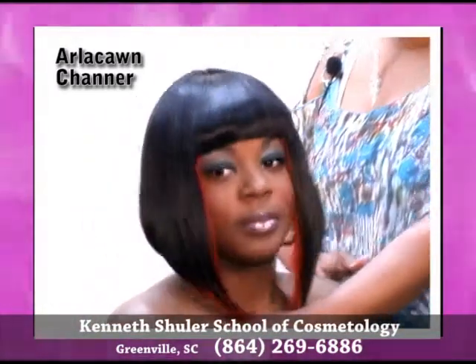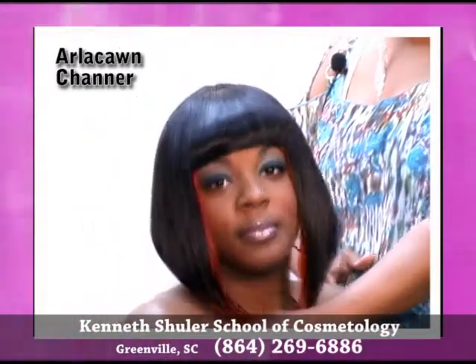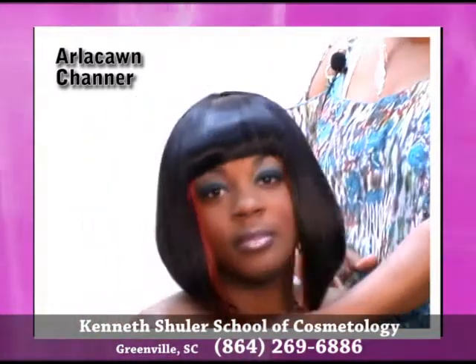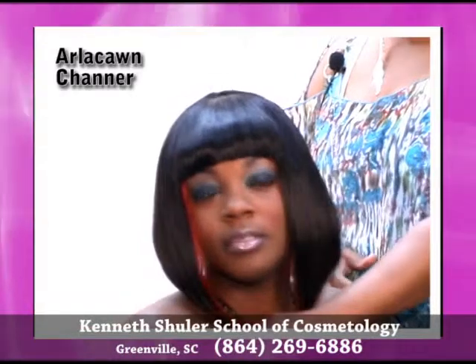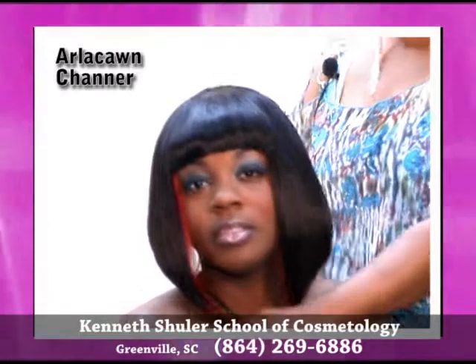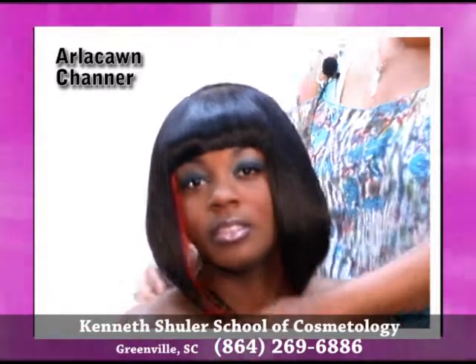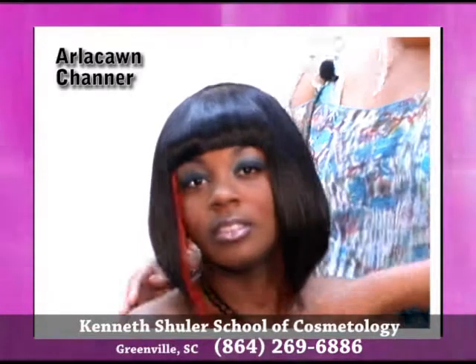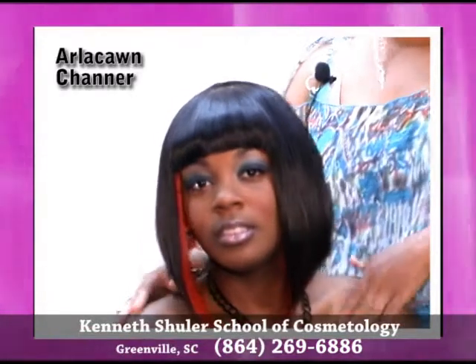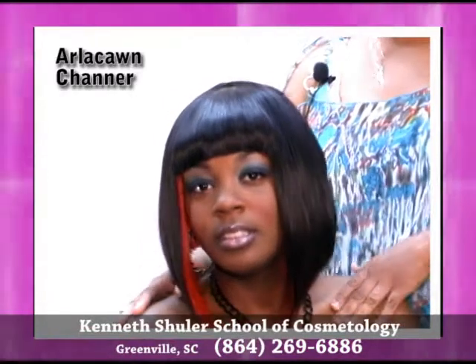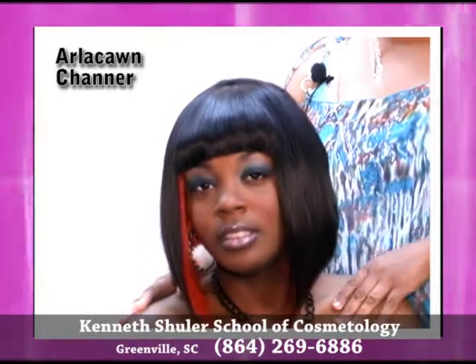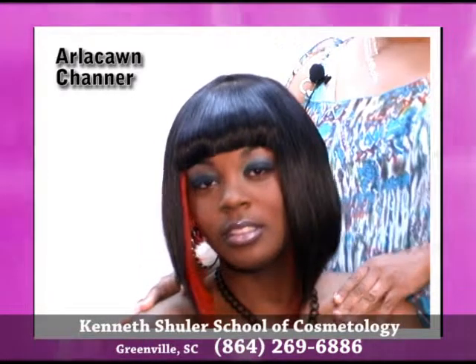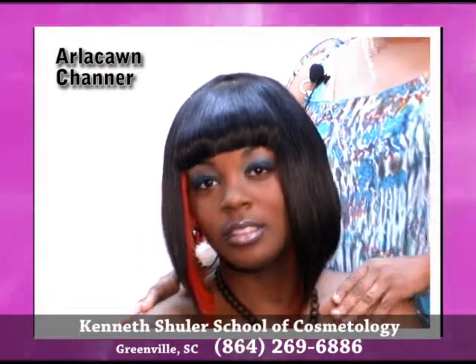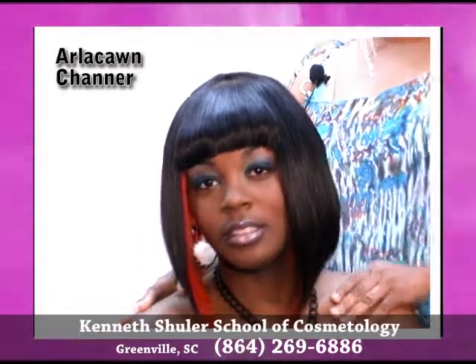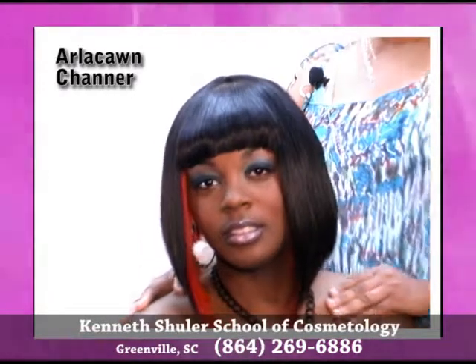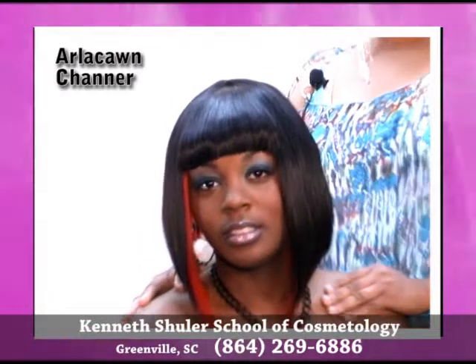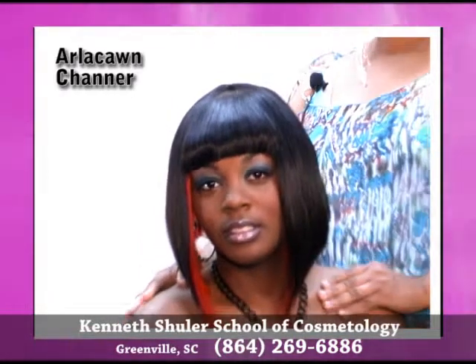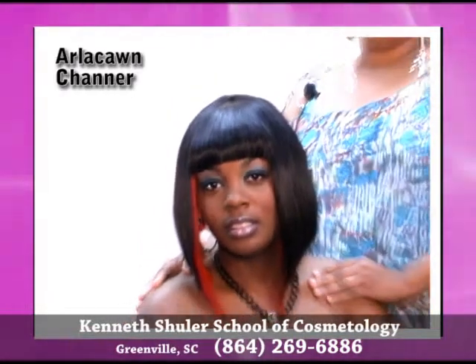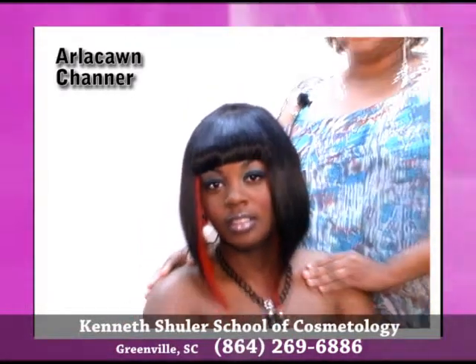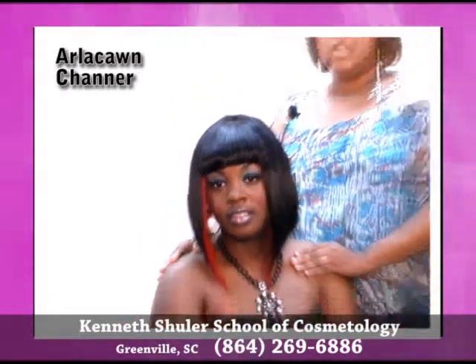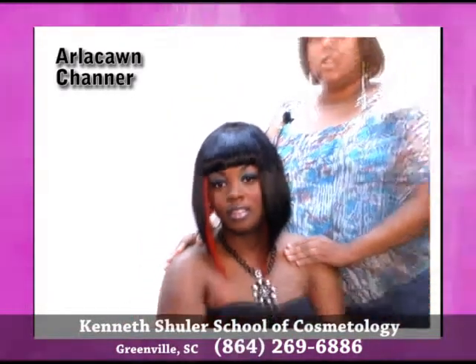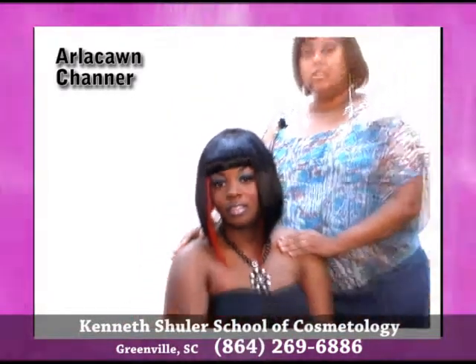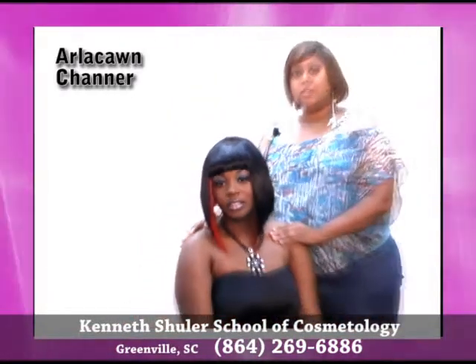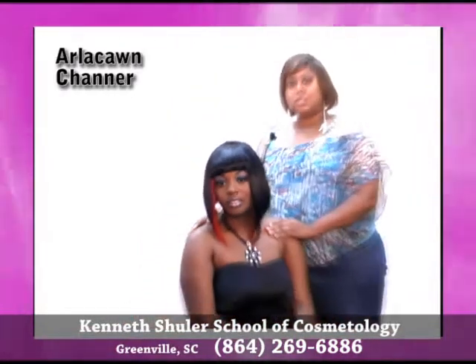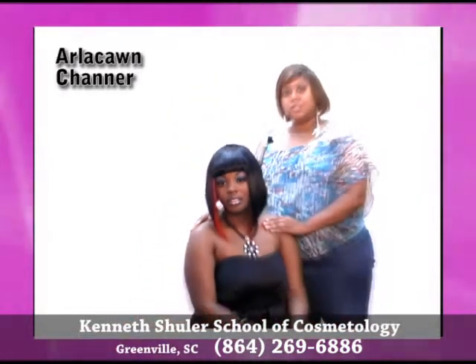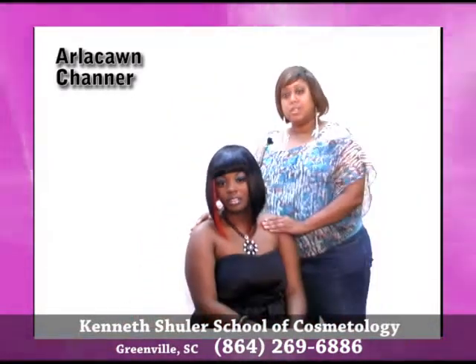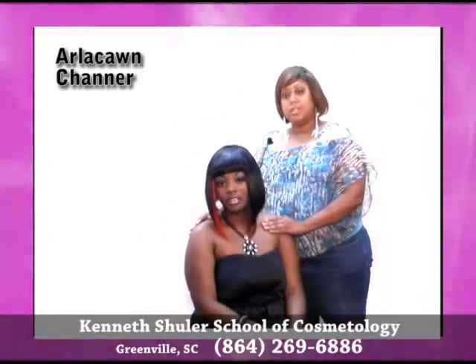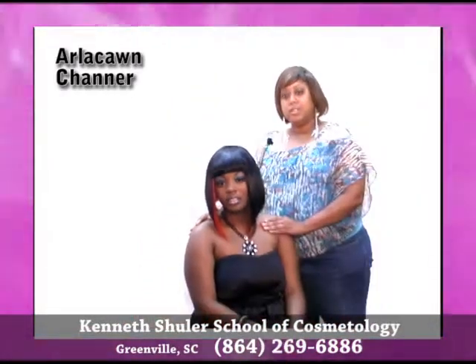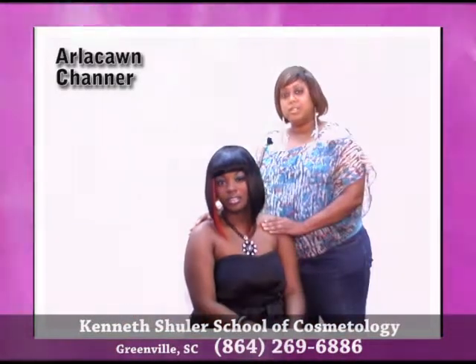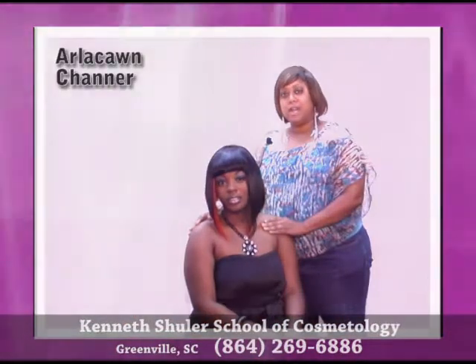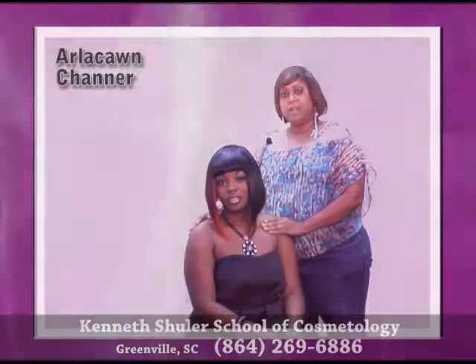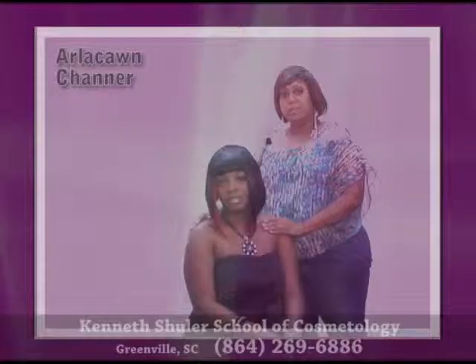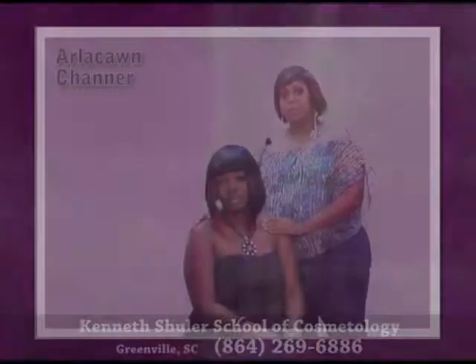For more pictures of my work, please visit UniversalSalons.com.